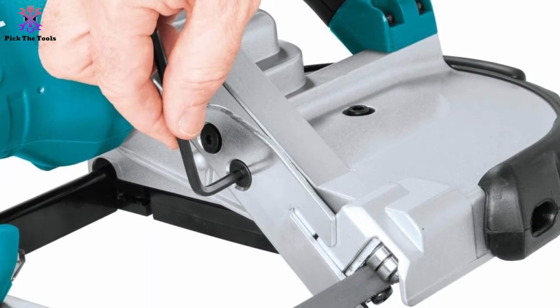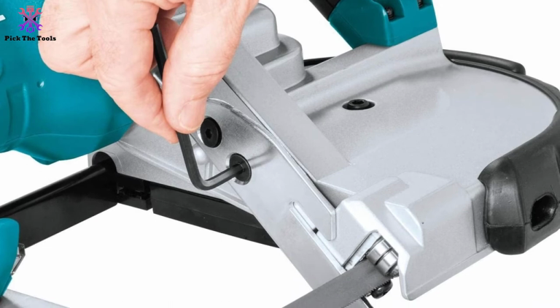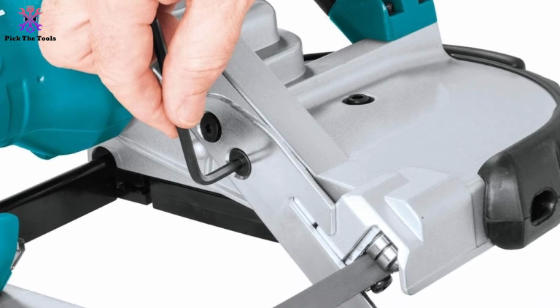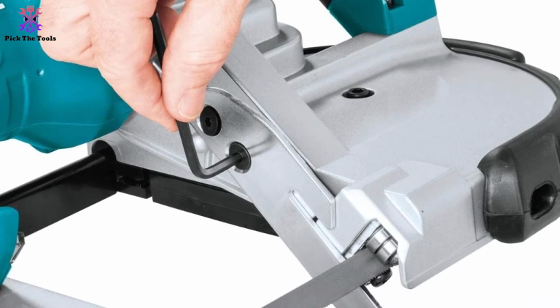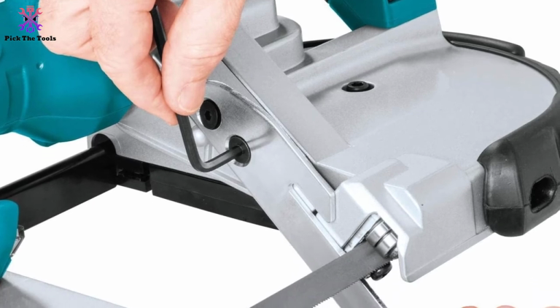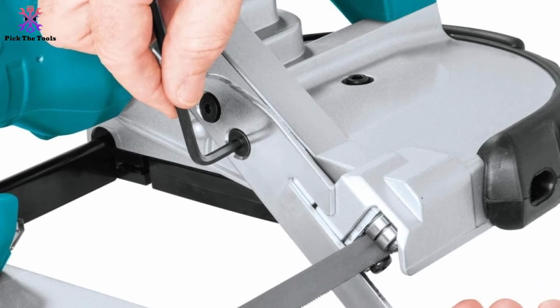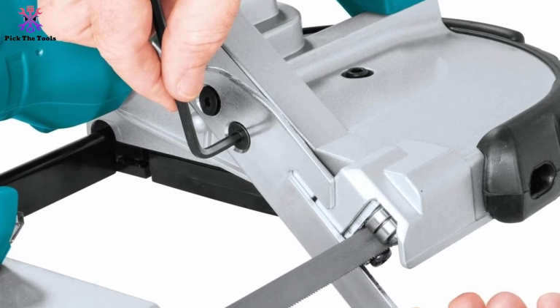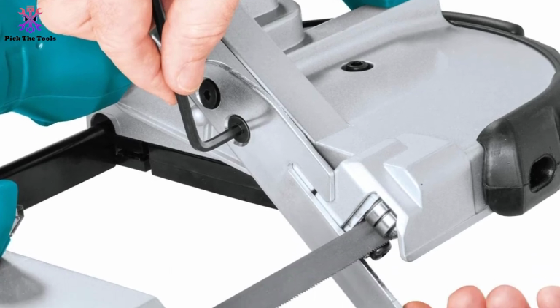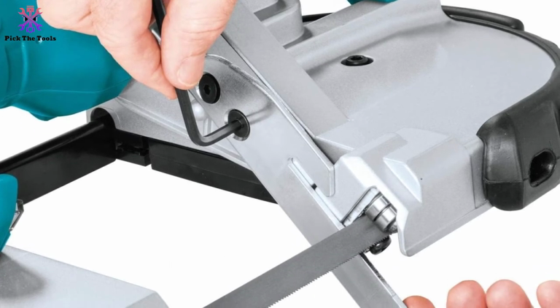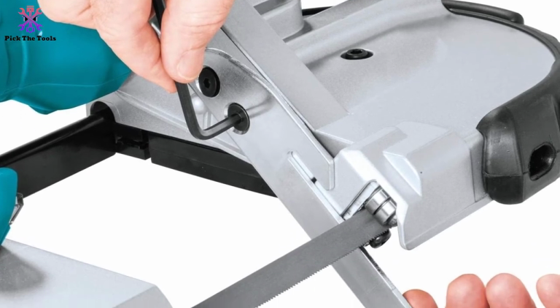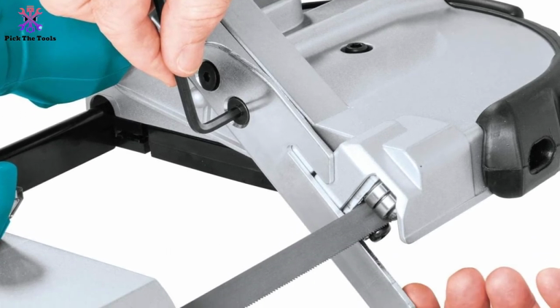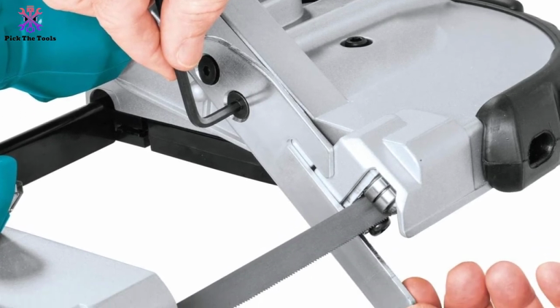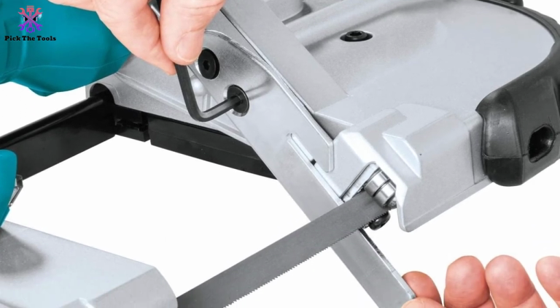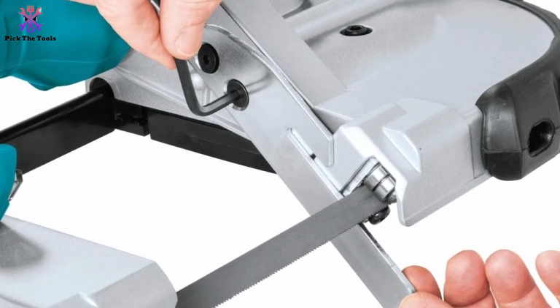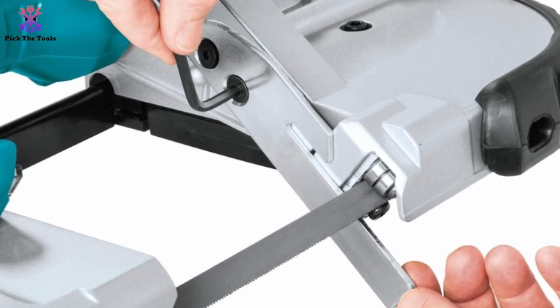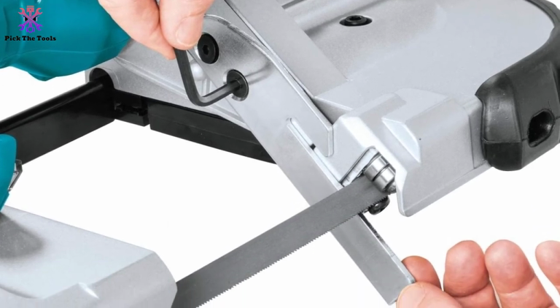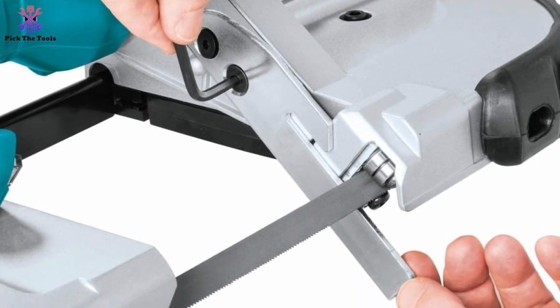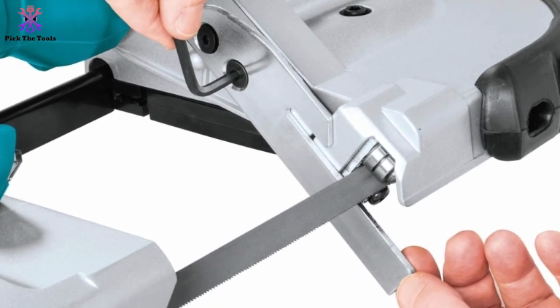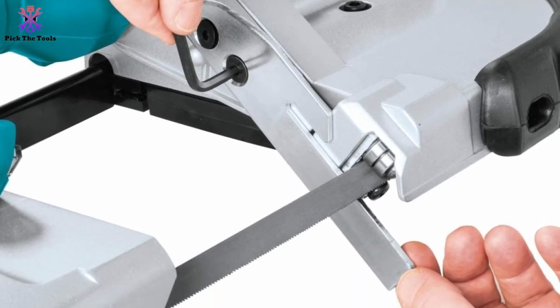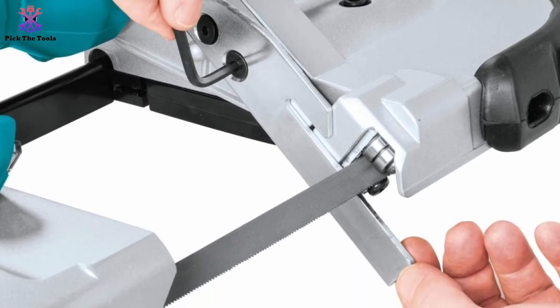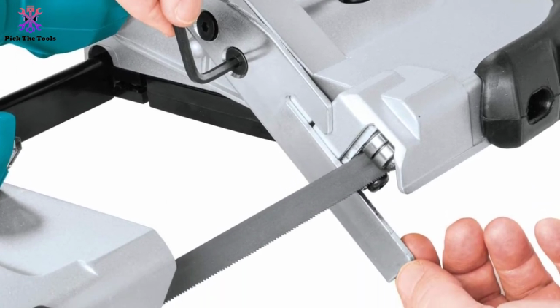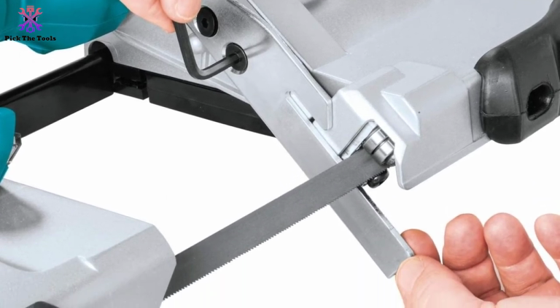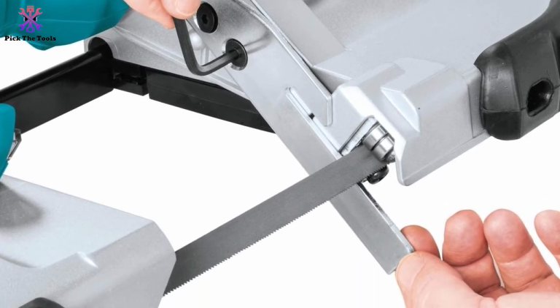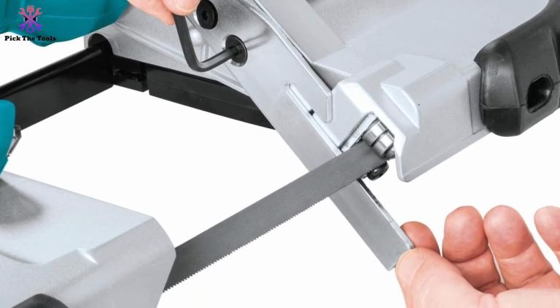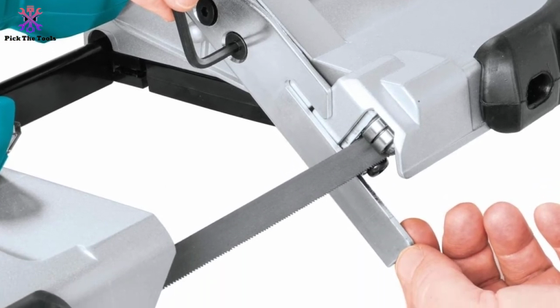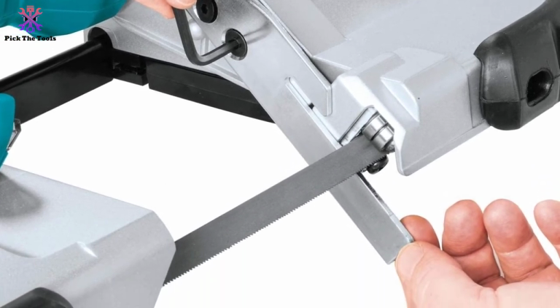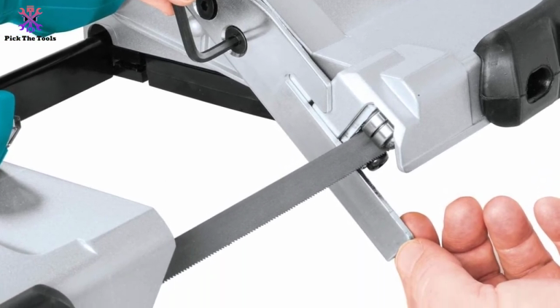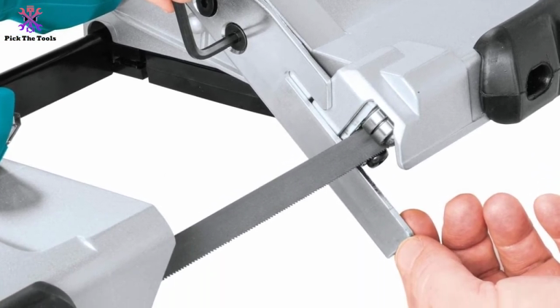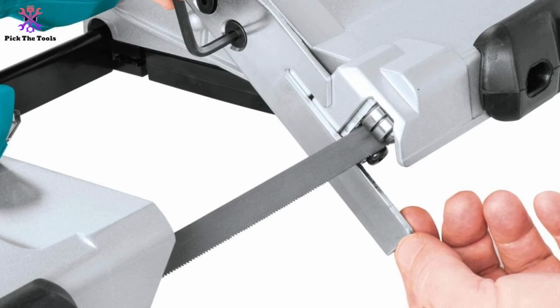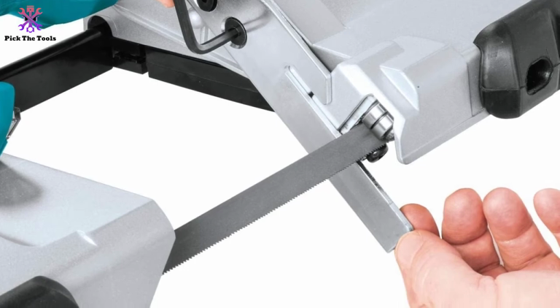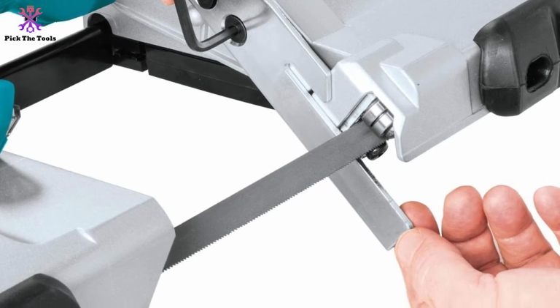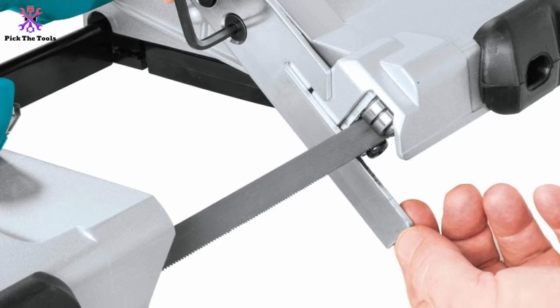The blades come with a deep cutting capacity of about 4 inches, and they are easy to install.